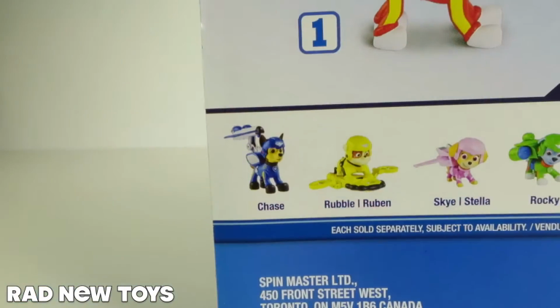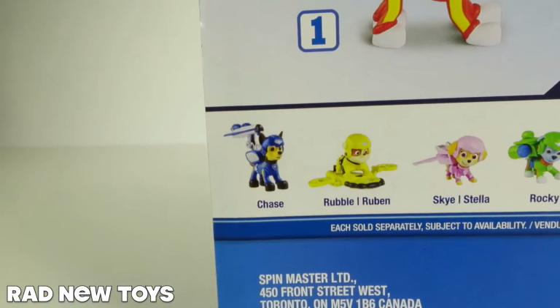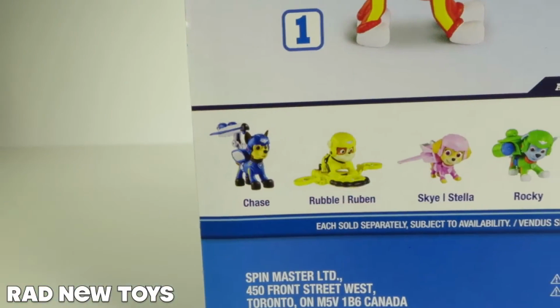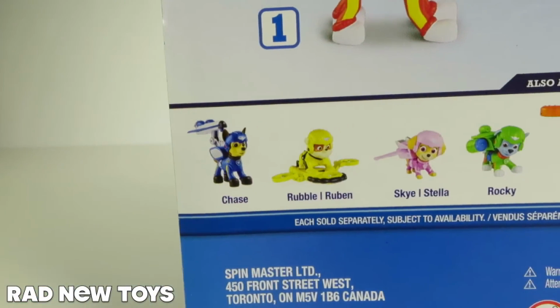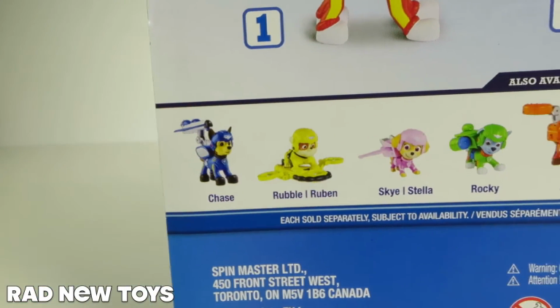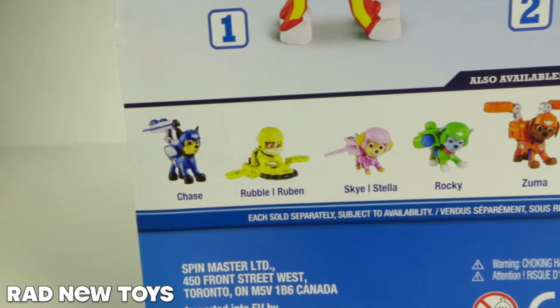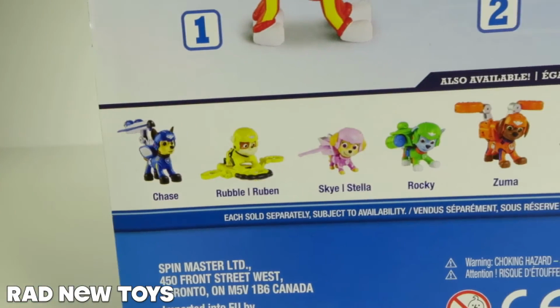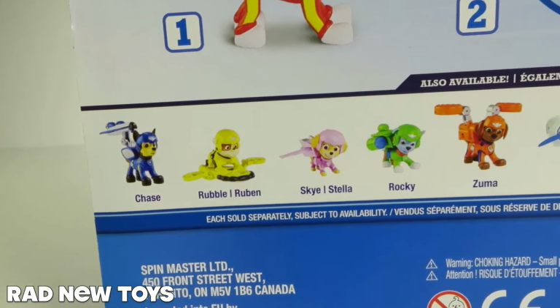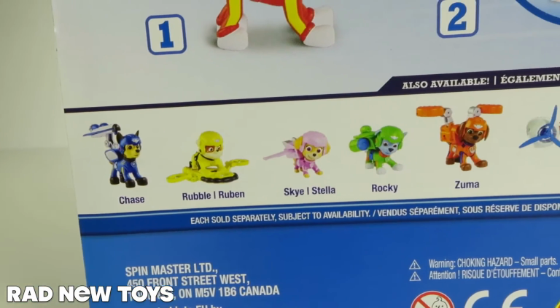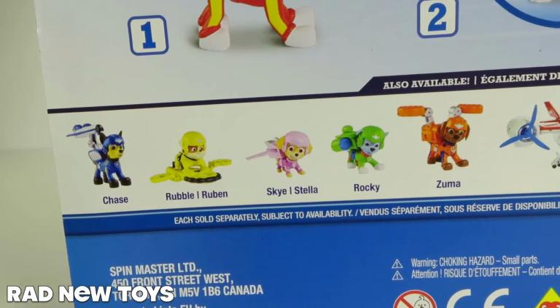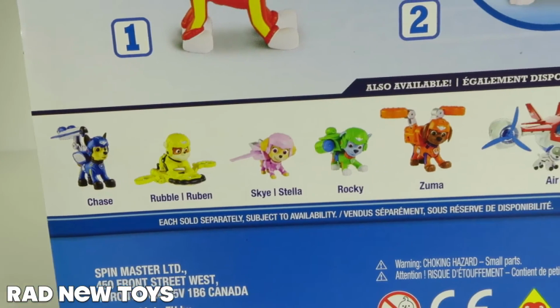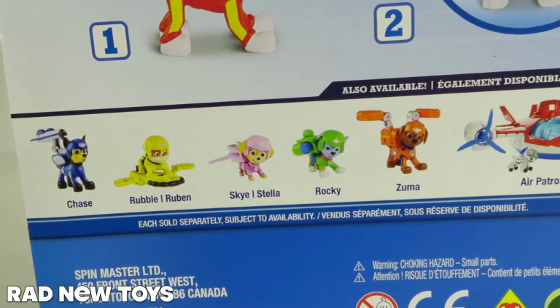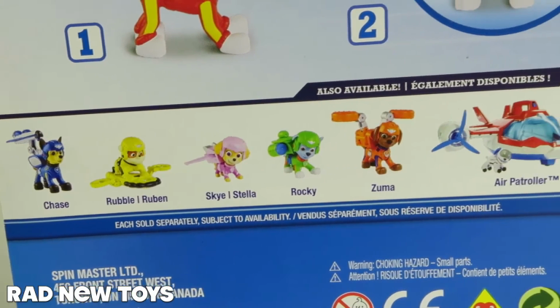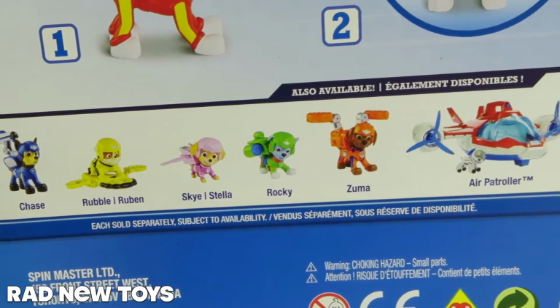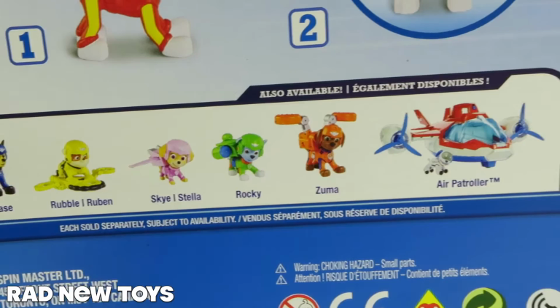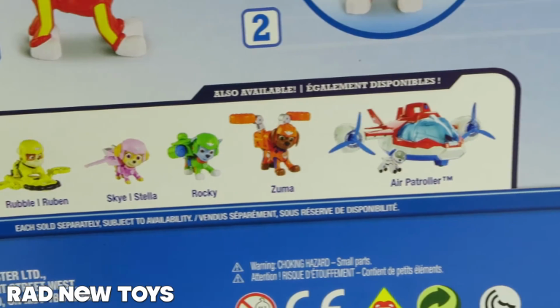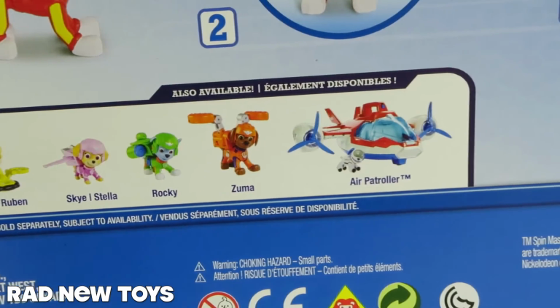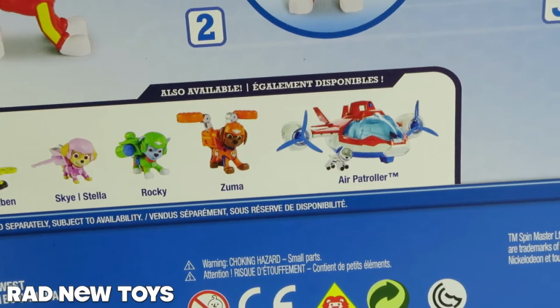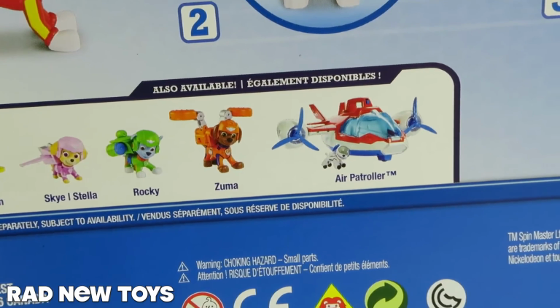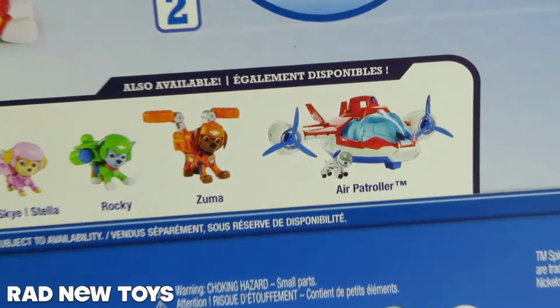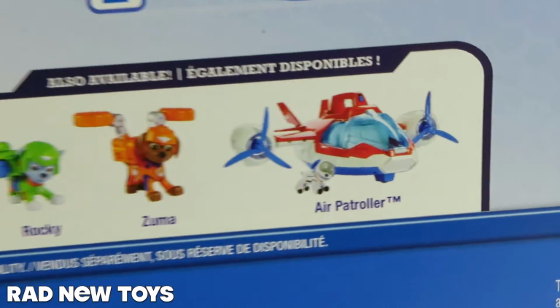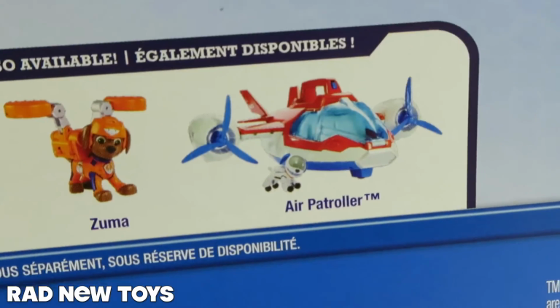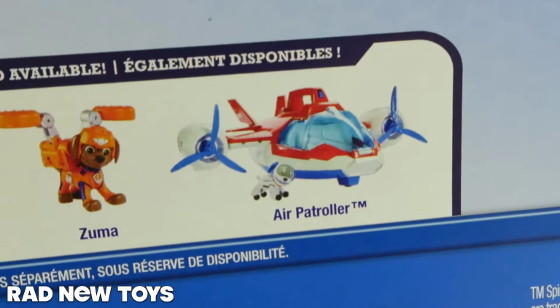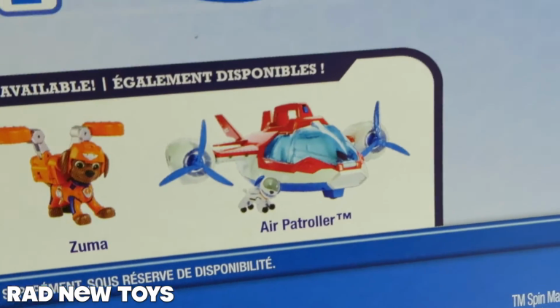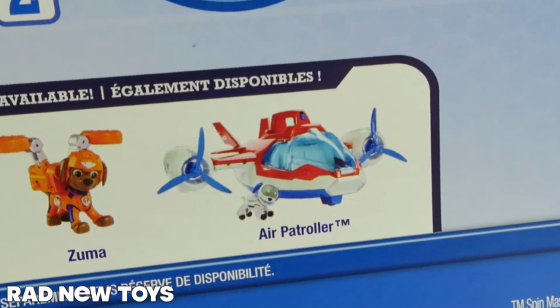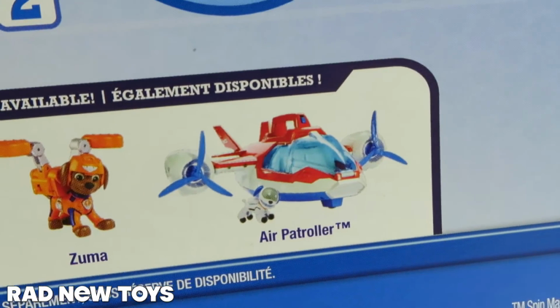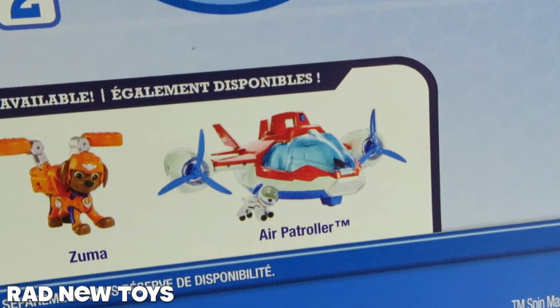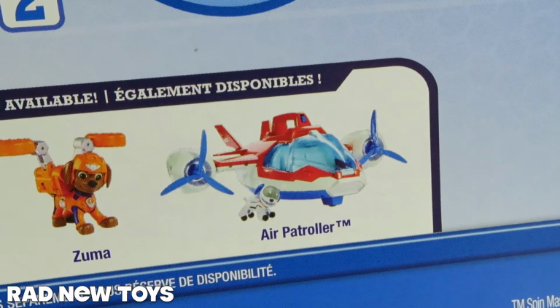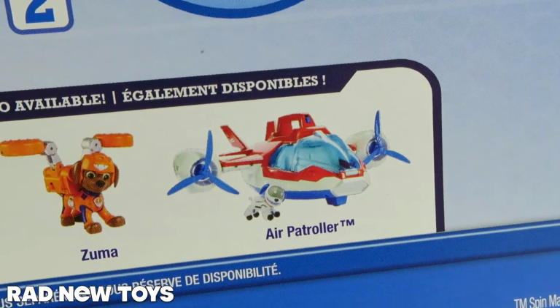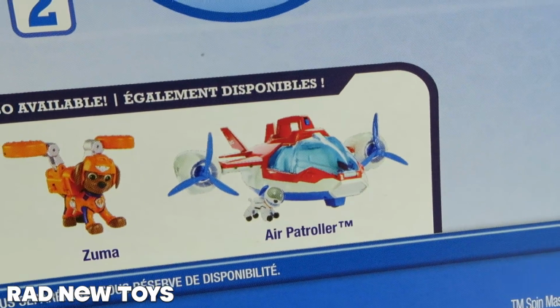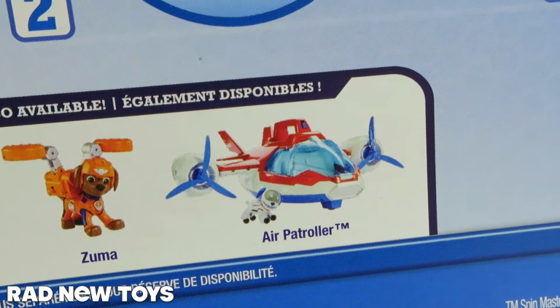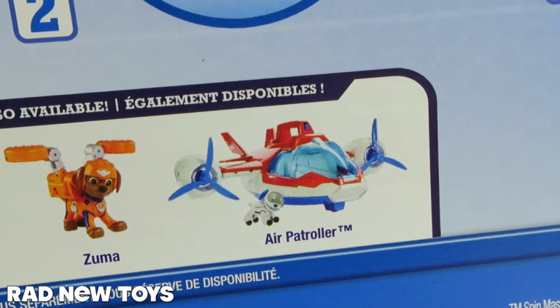There's a whole new Paw Patrol Air Rescue series of toys available, even the Paw Patrol Air Patroller. Now that is cool.